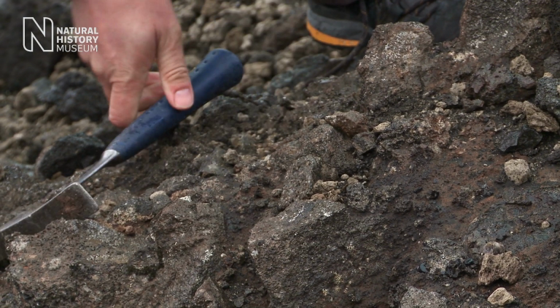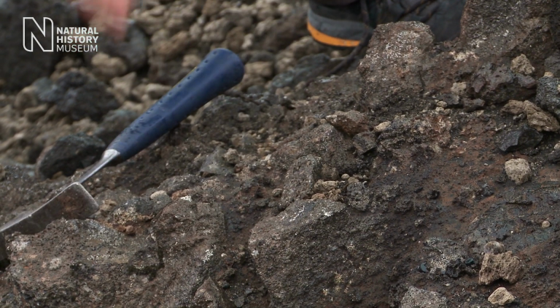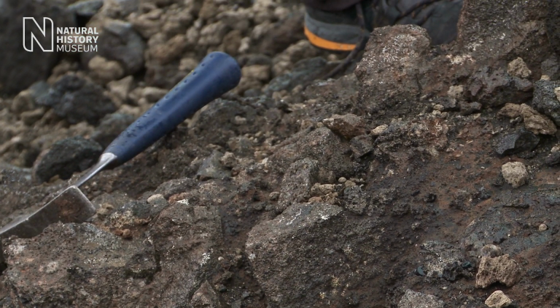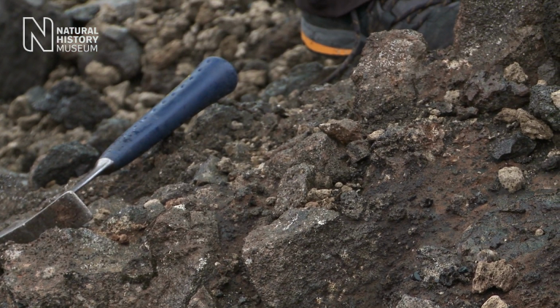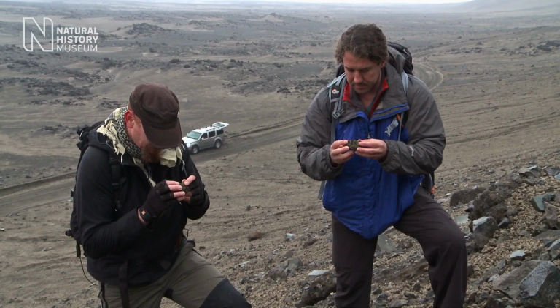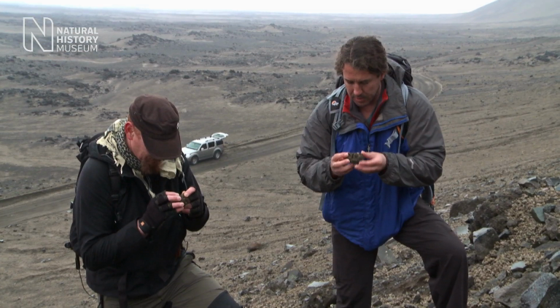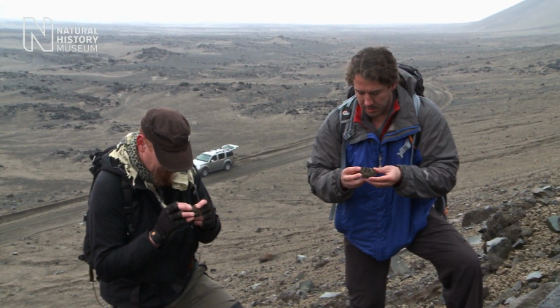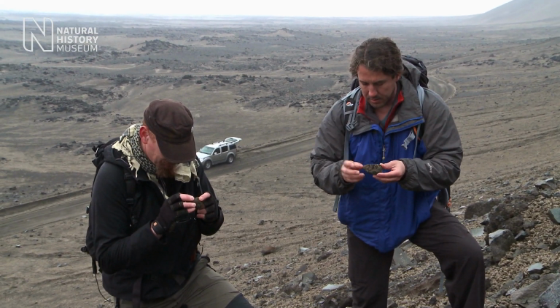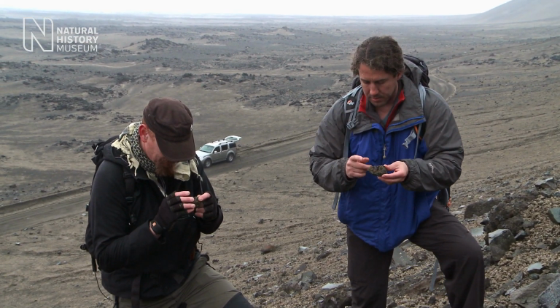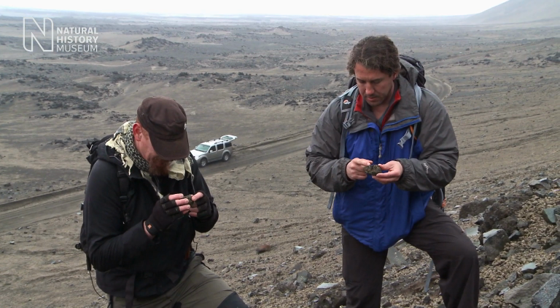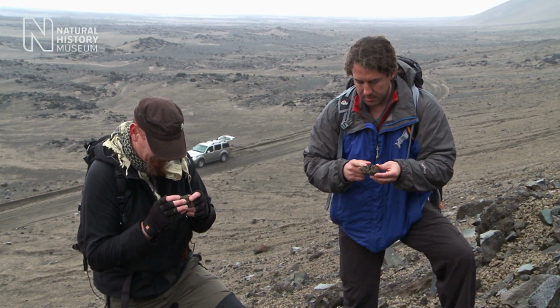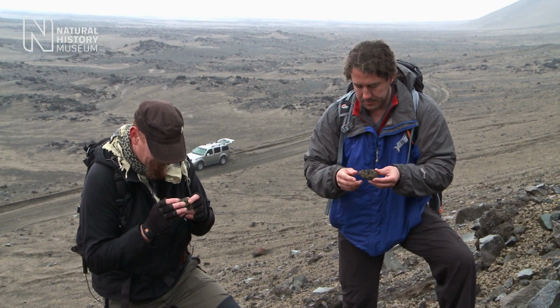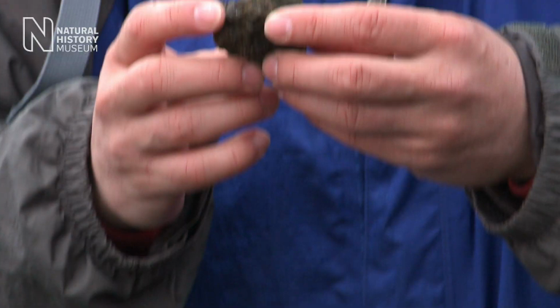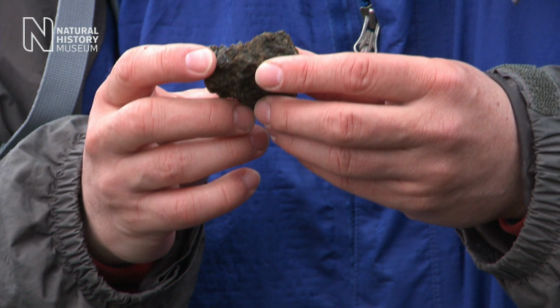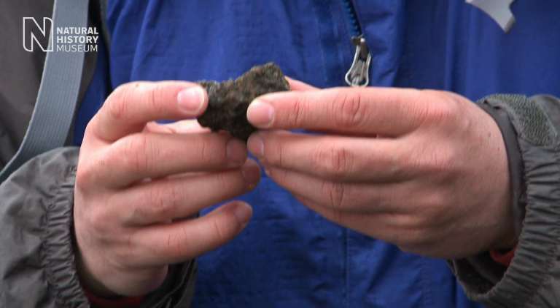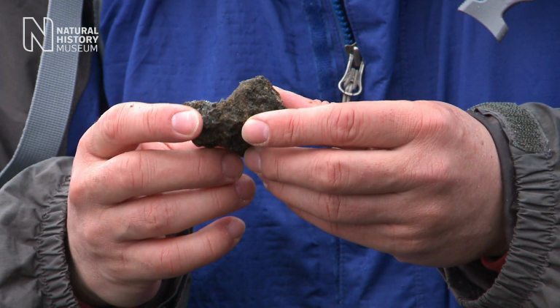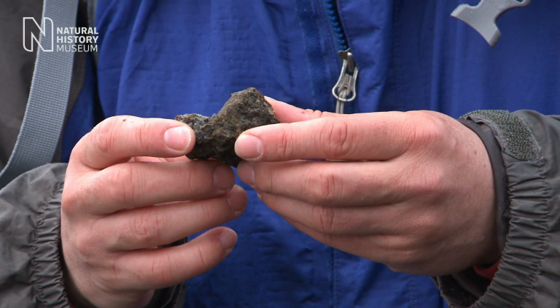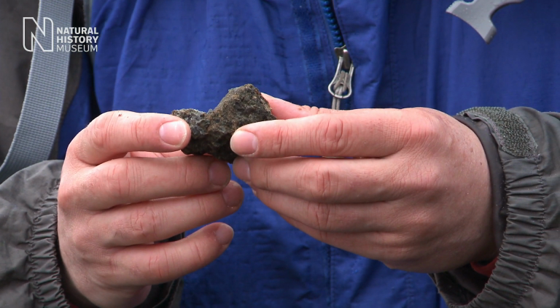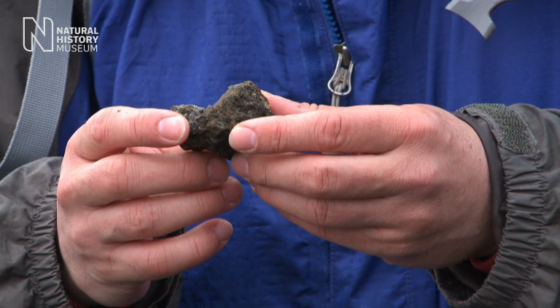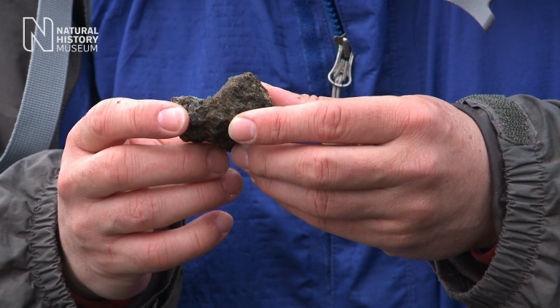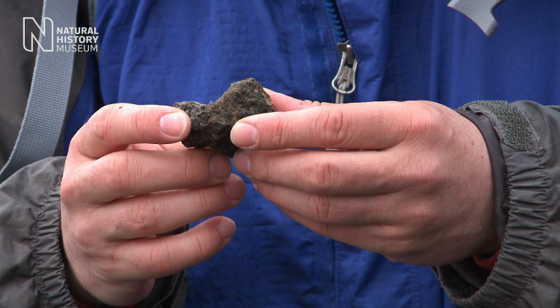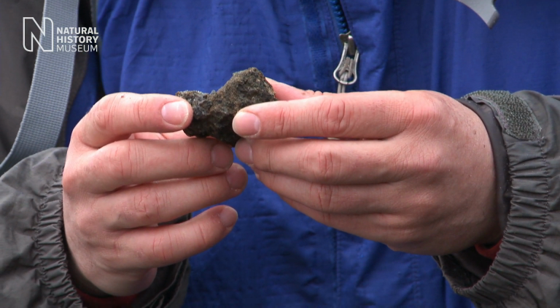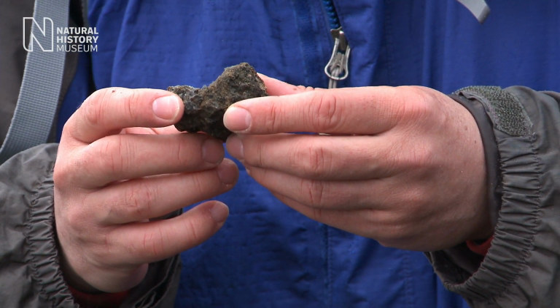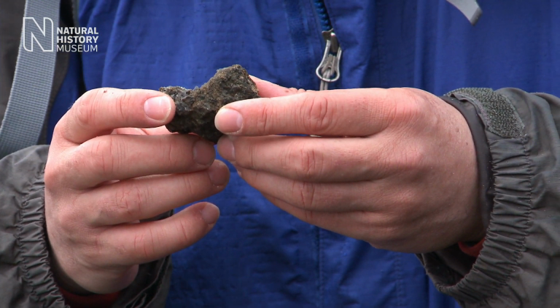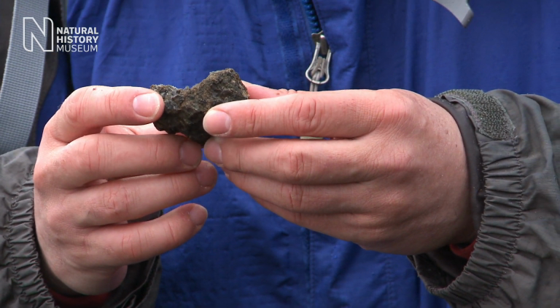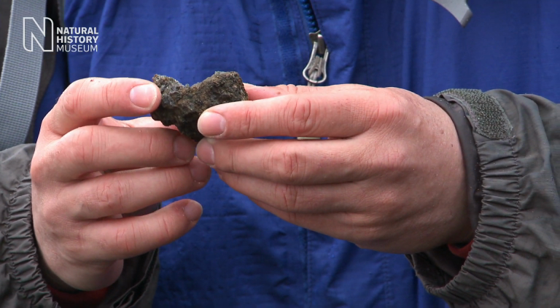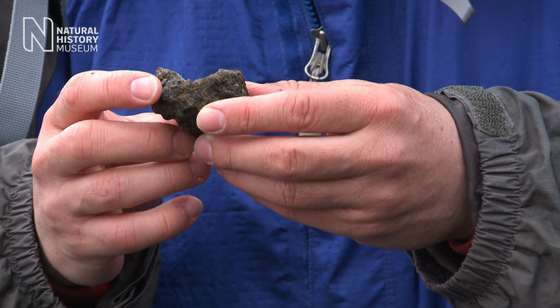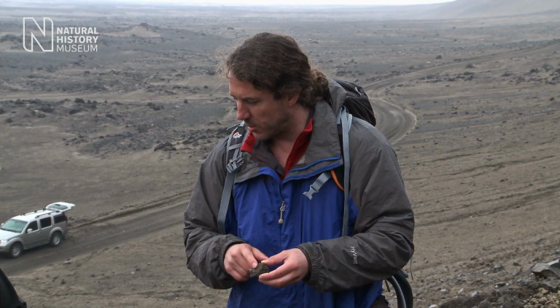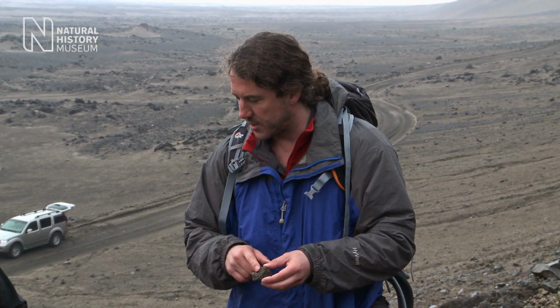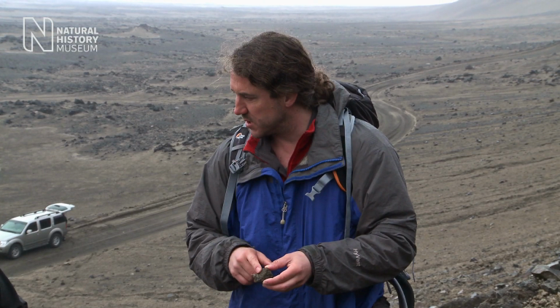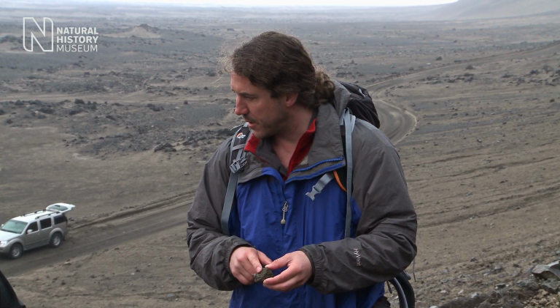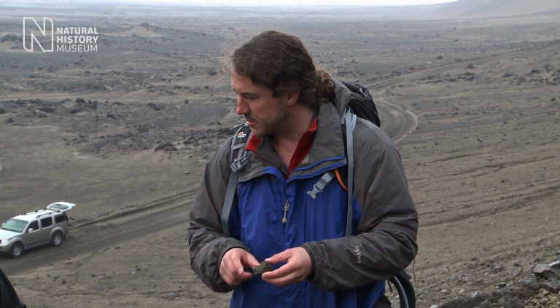Have a look at that. There's some really glossy fragments in there. Clearly this thing's pretty altered. Maybe we ought to take some of this back with us.